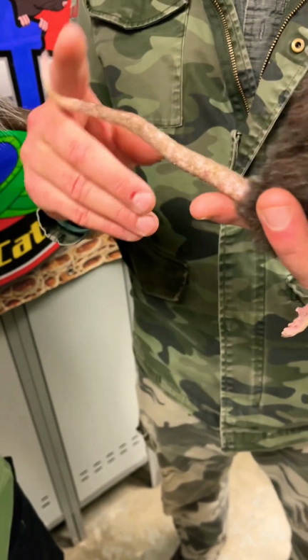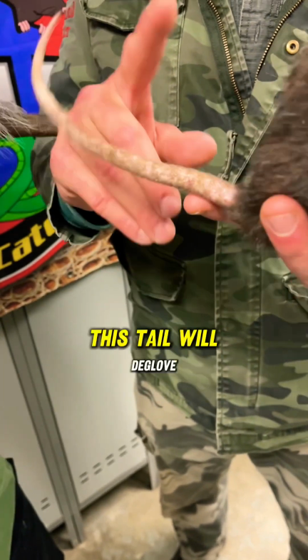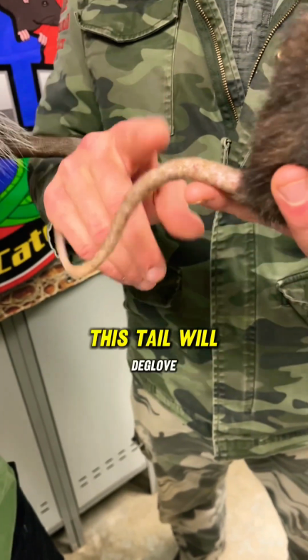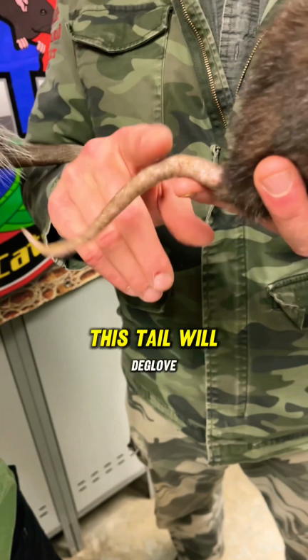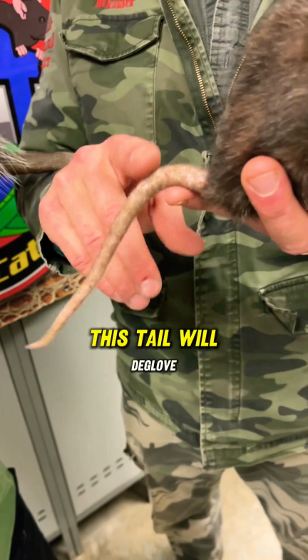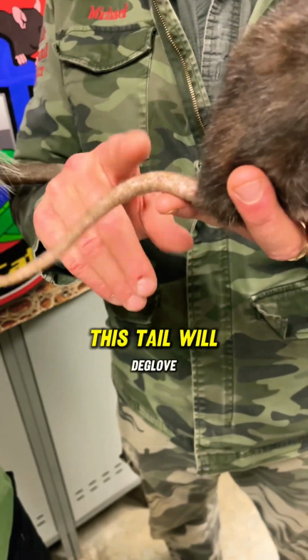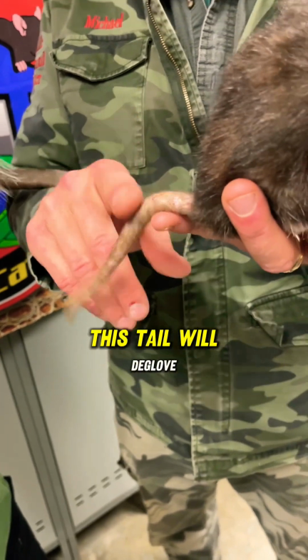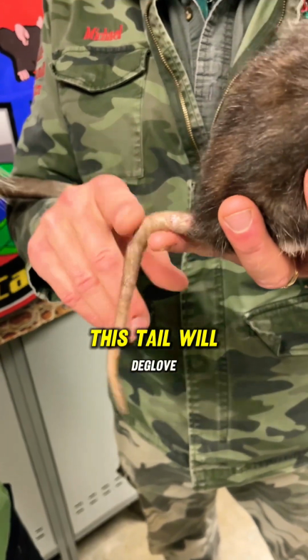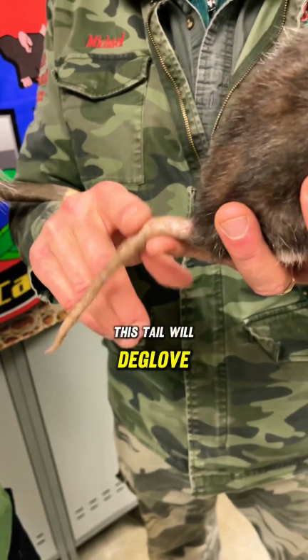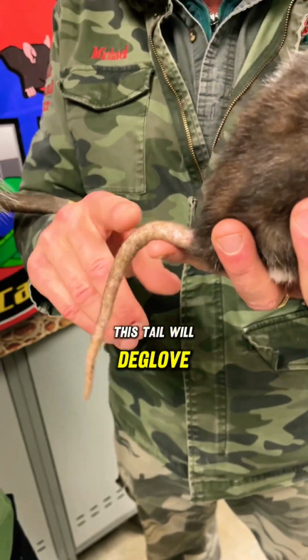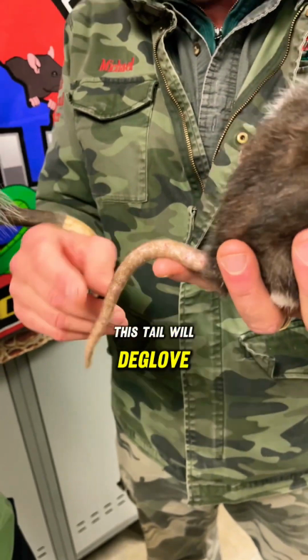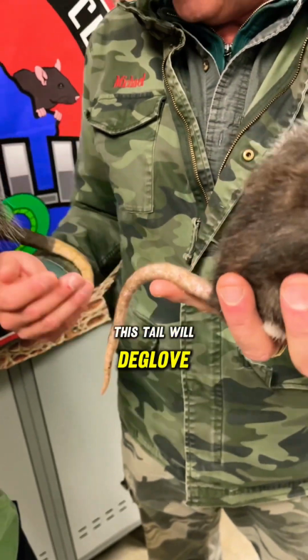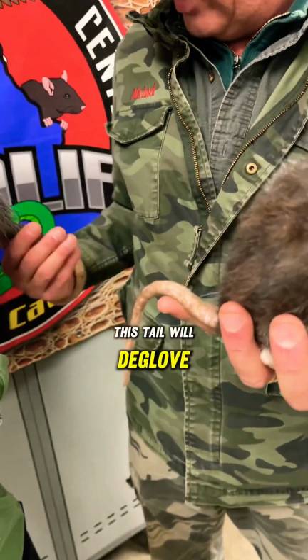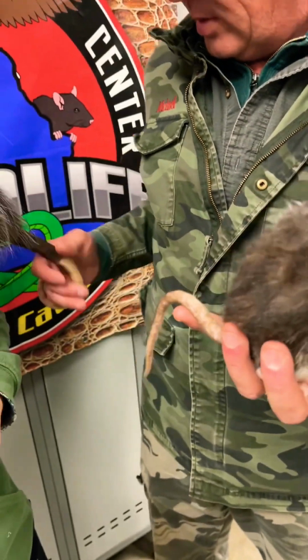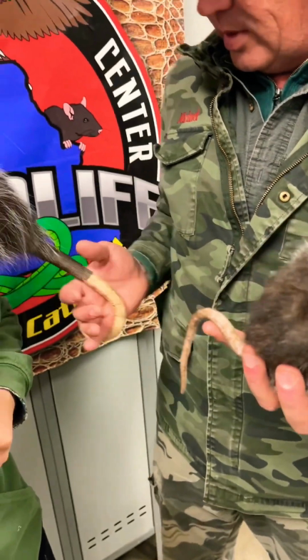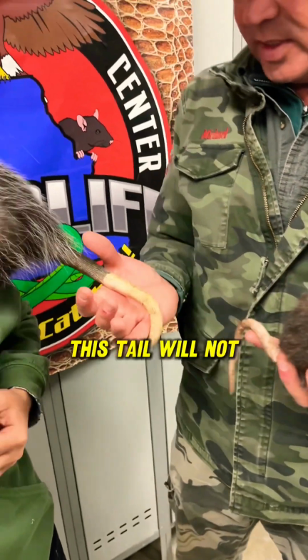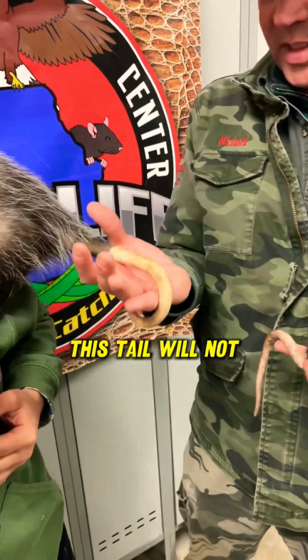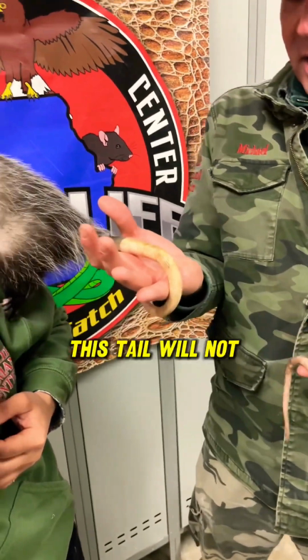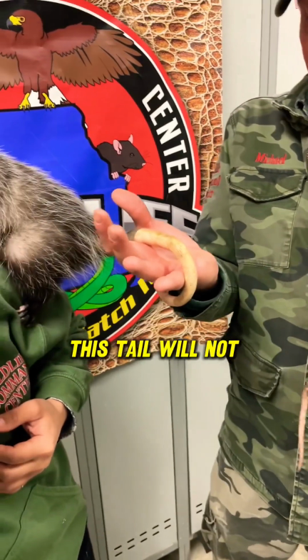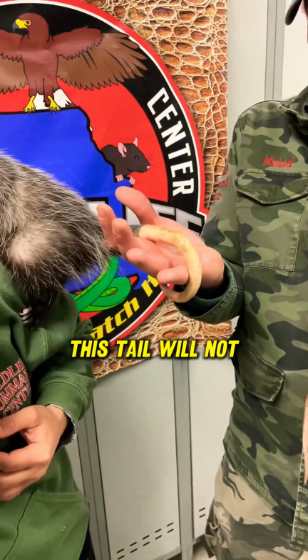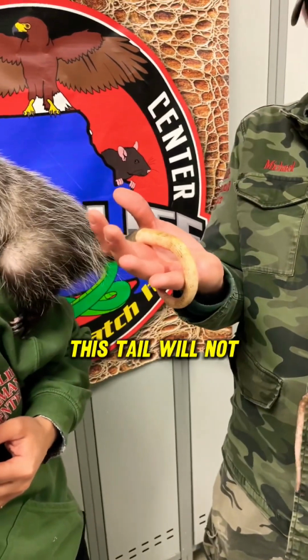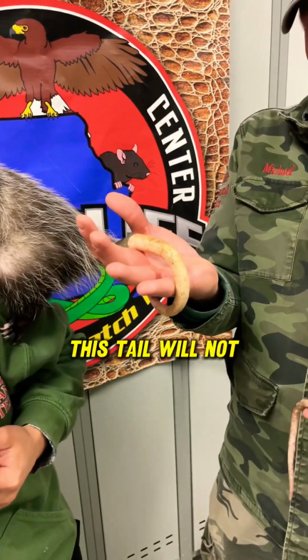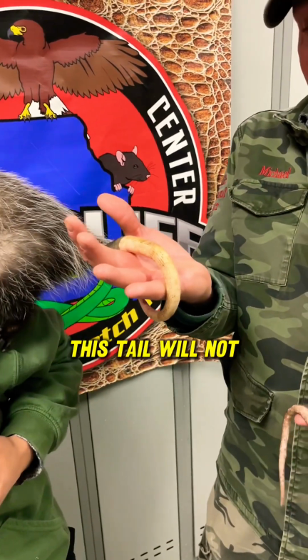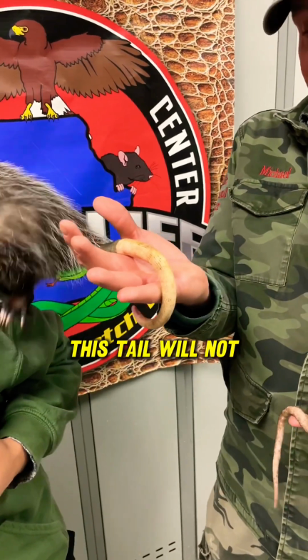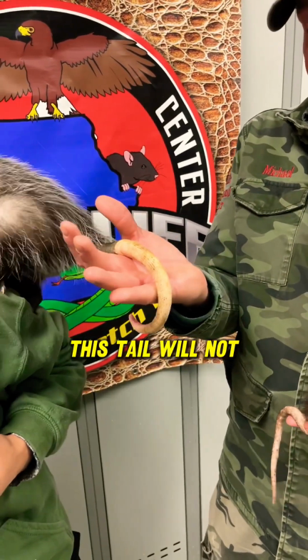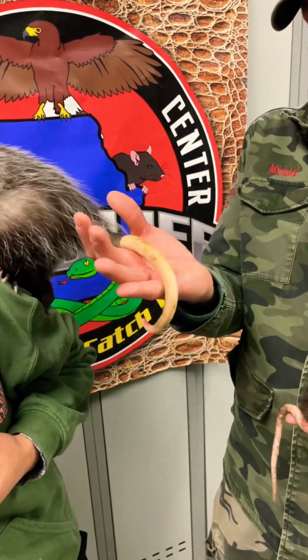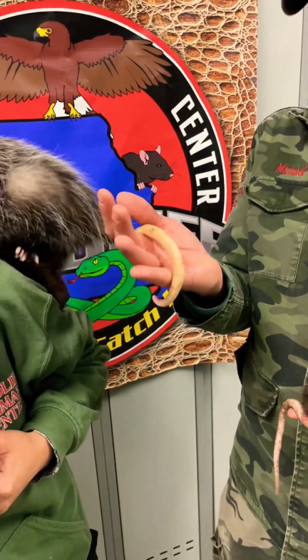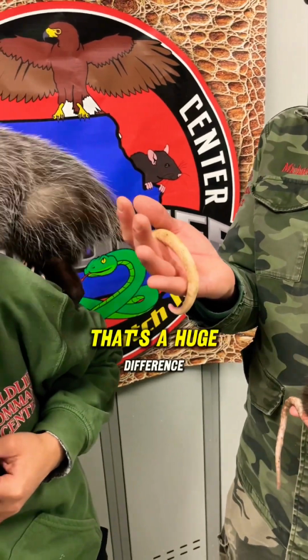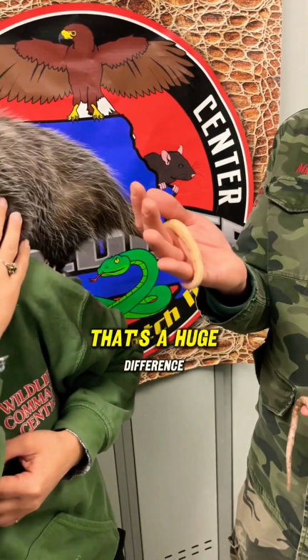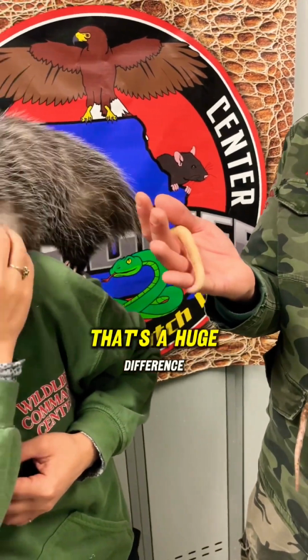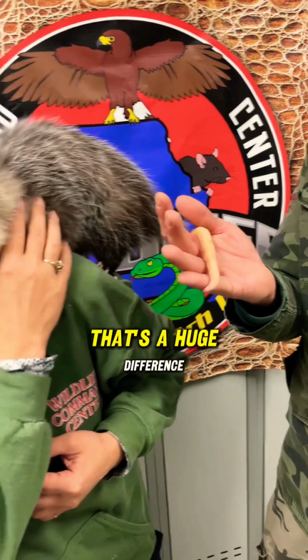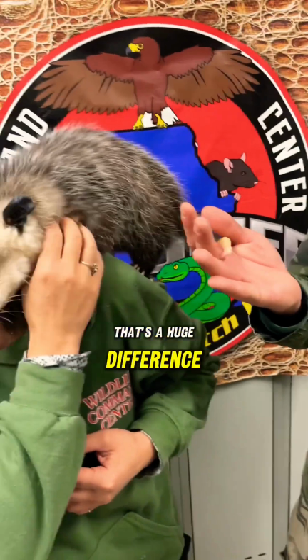This tail will deglove. This tail will not. That's a huge difference.